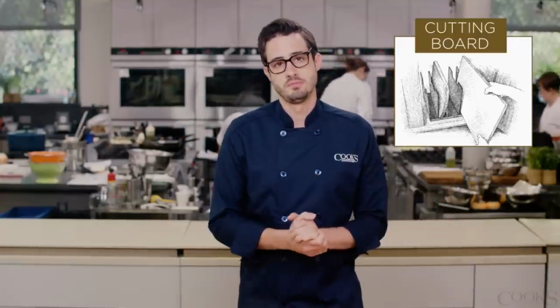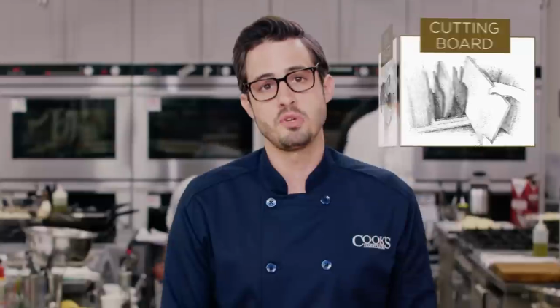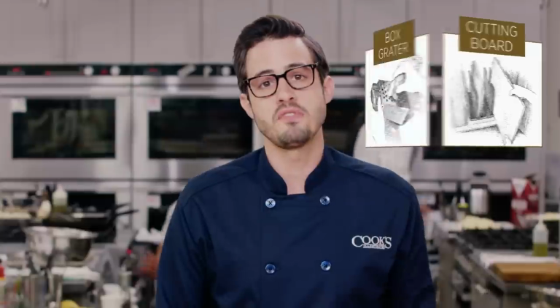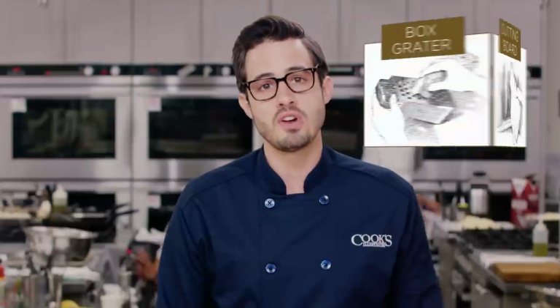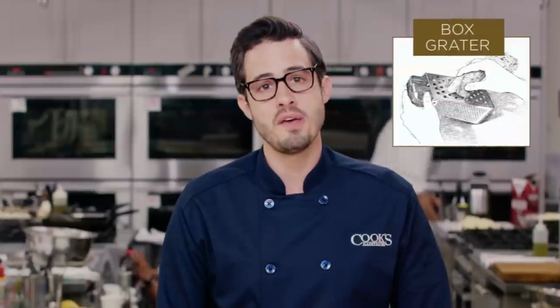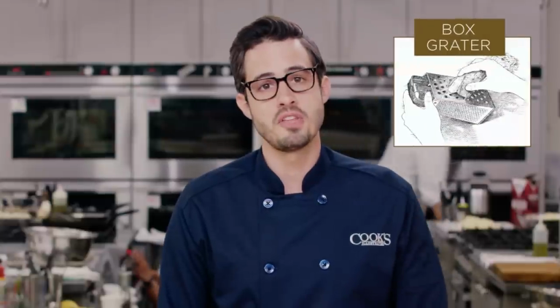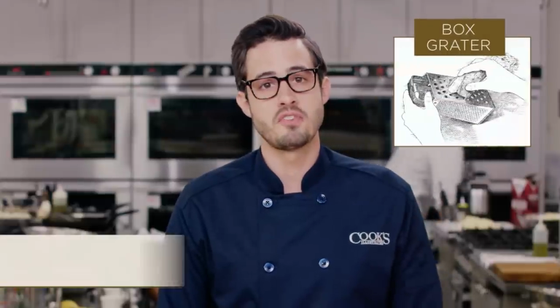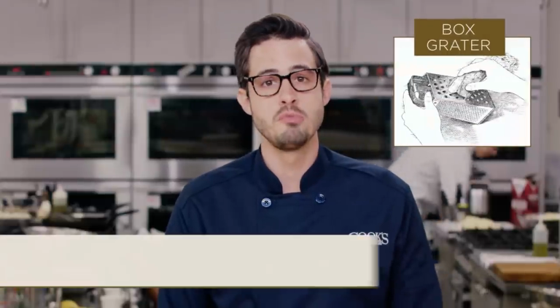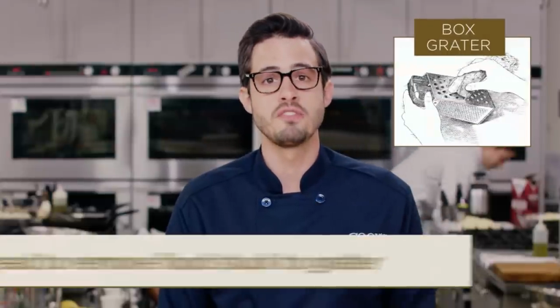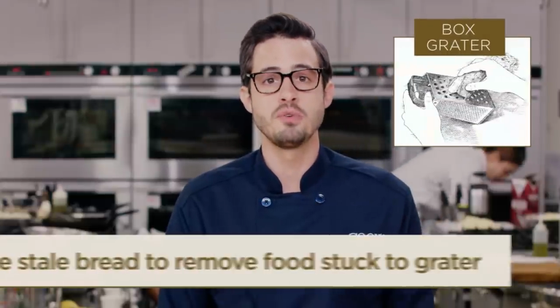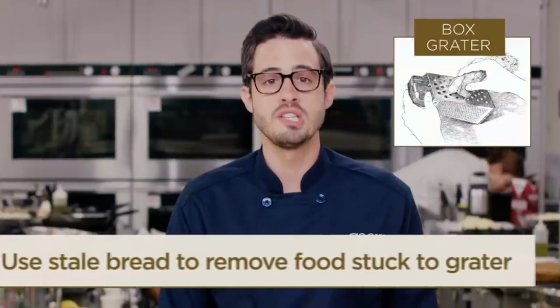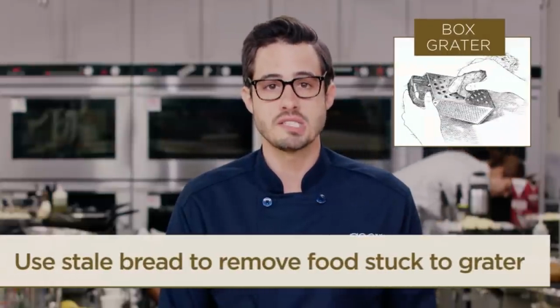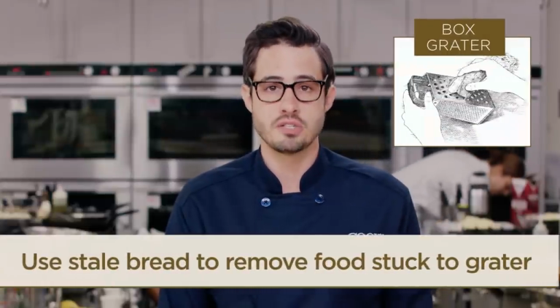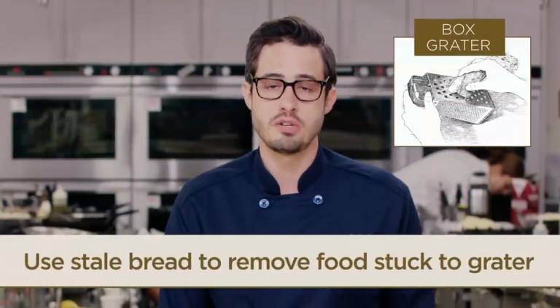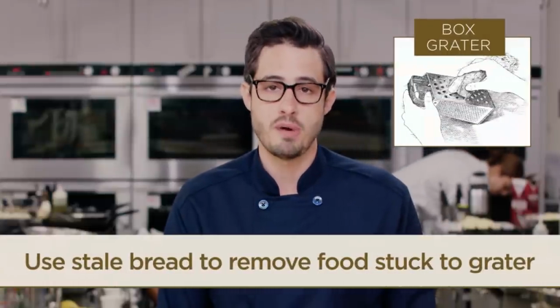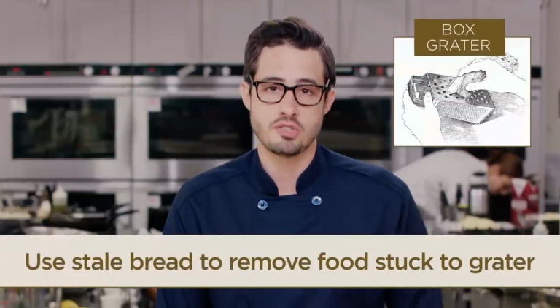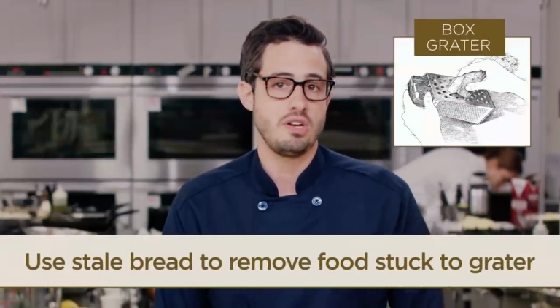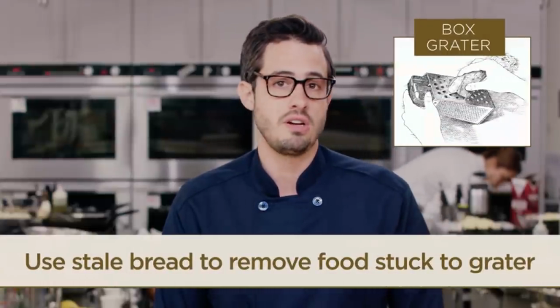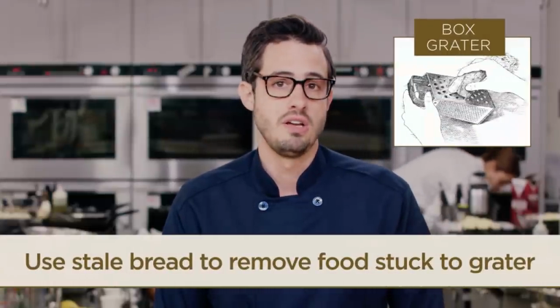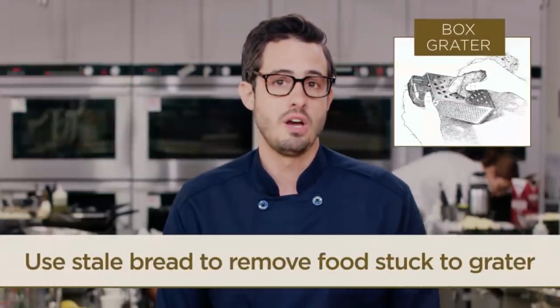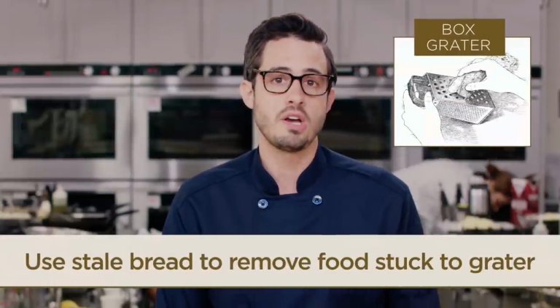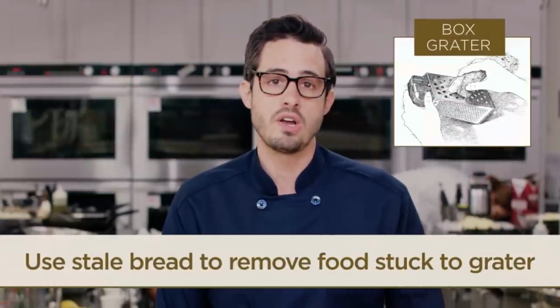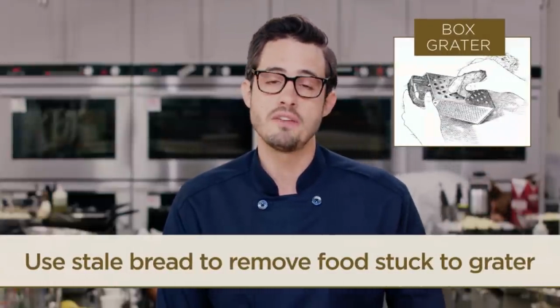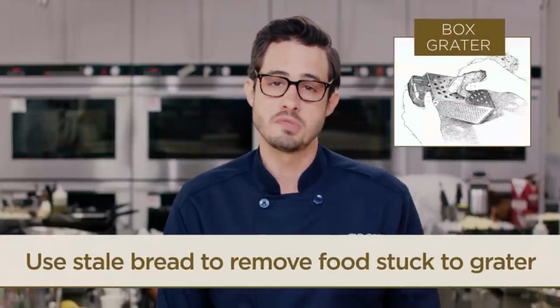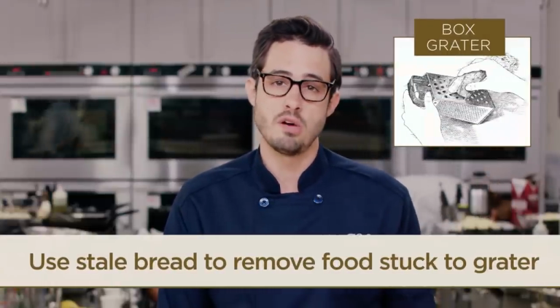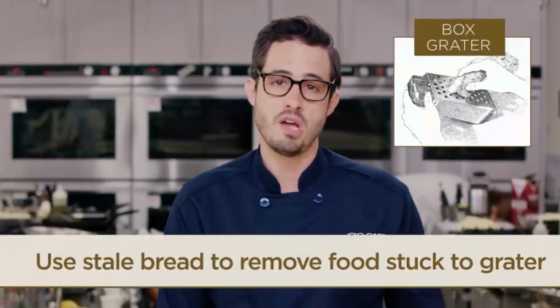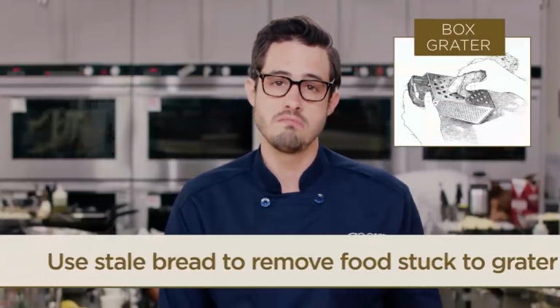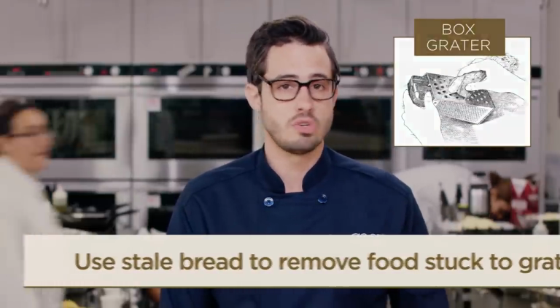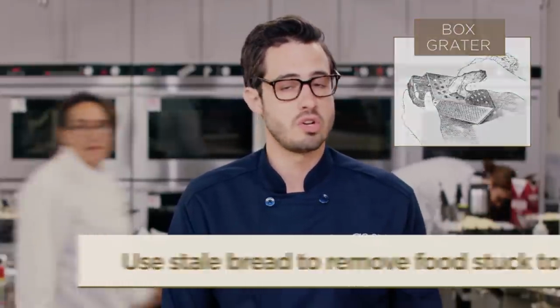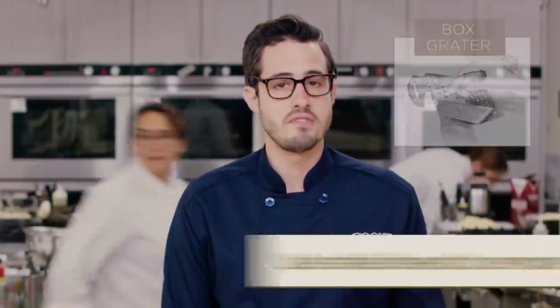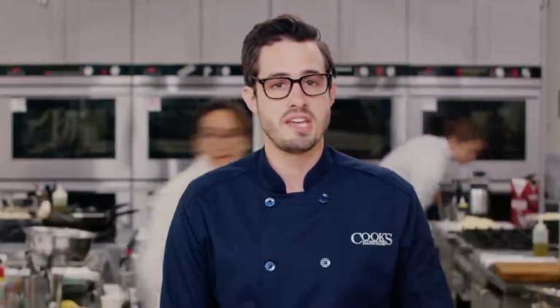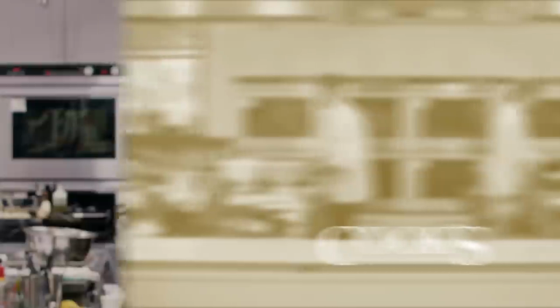We also have a great method for removing food that's stuck to your box grater. A quick grate of some stale bread will clear everything out.